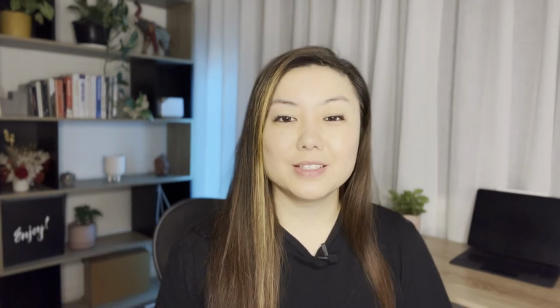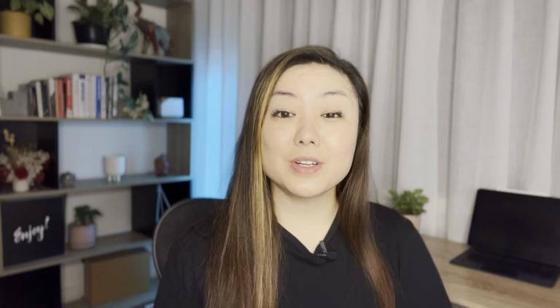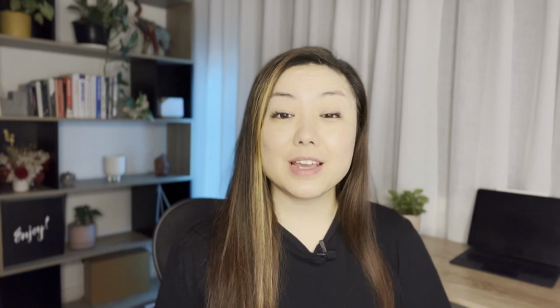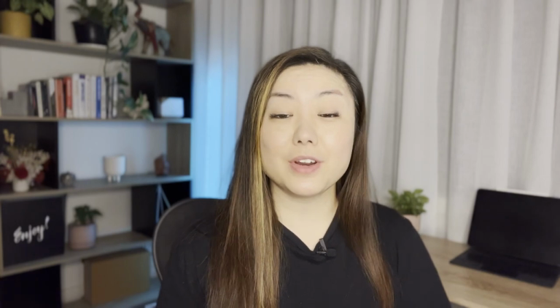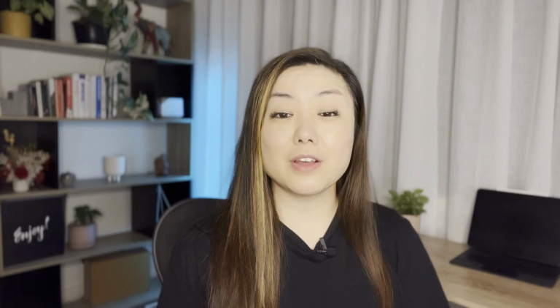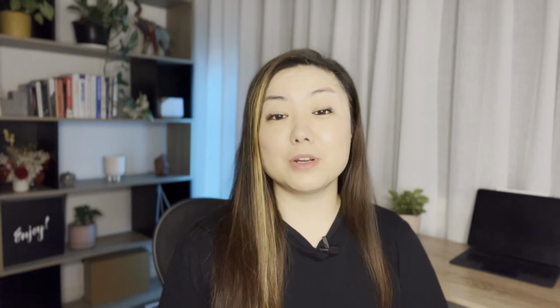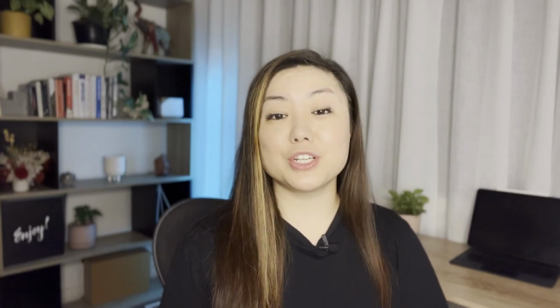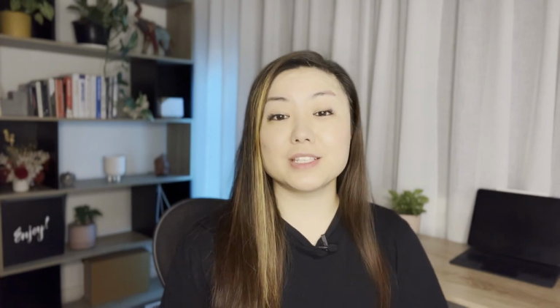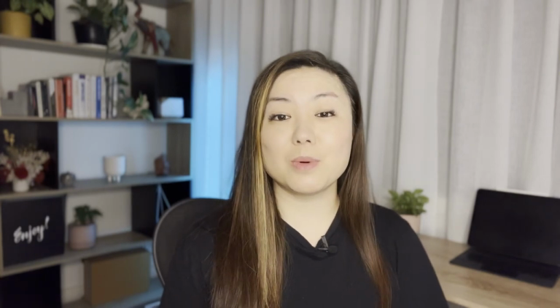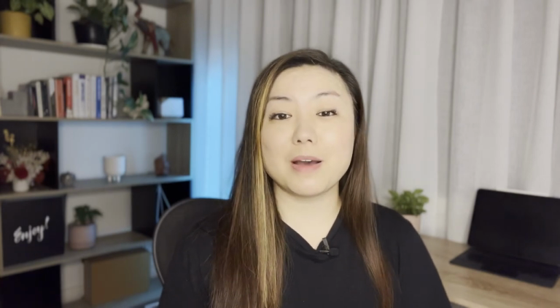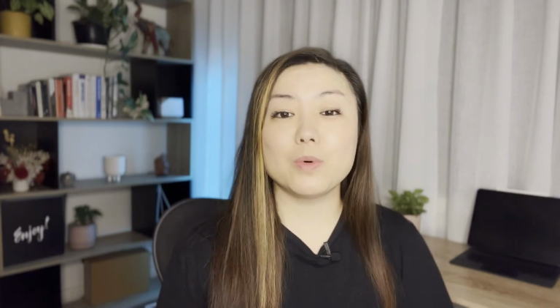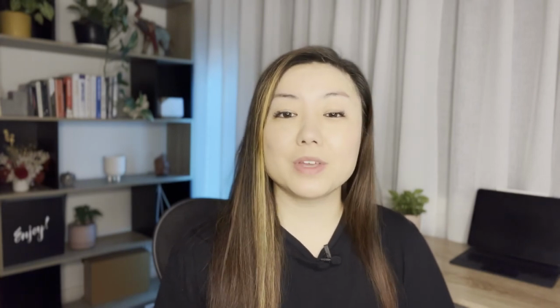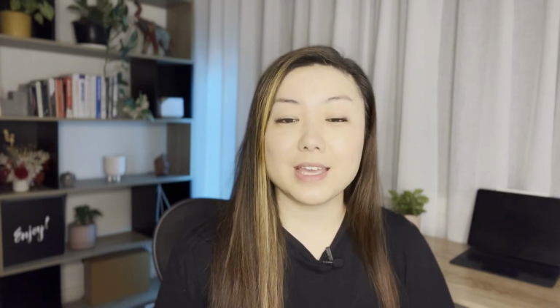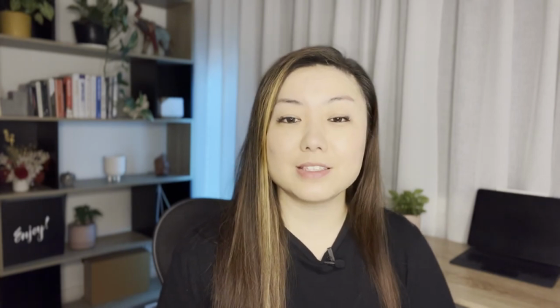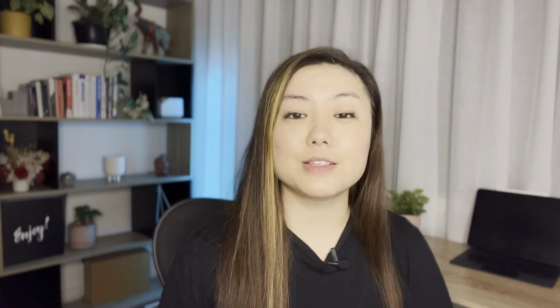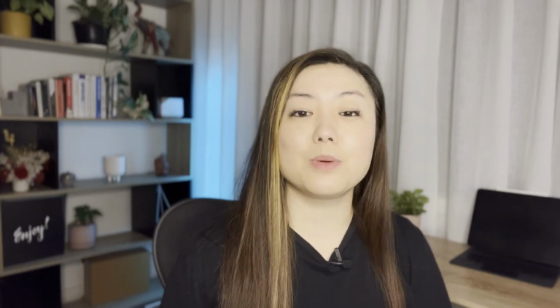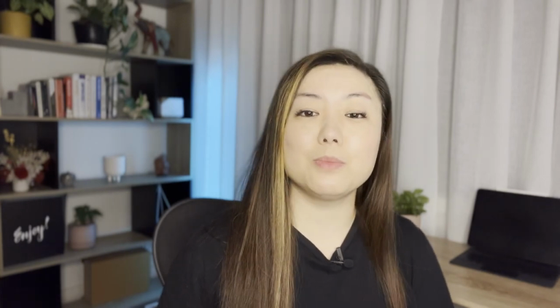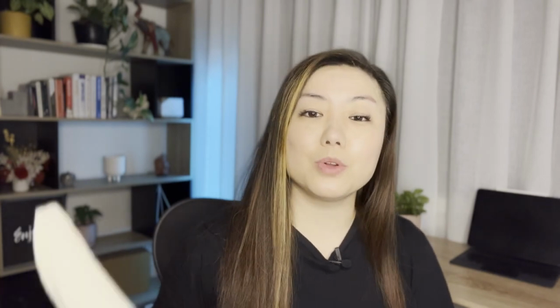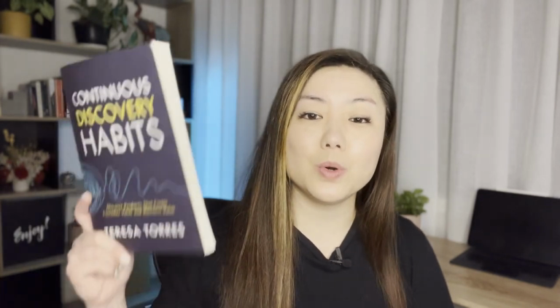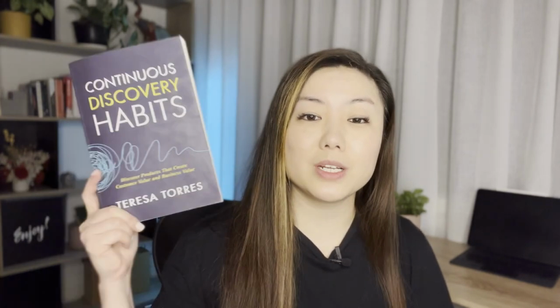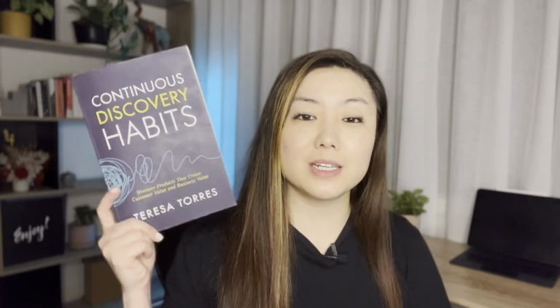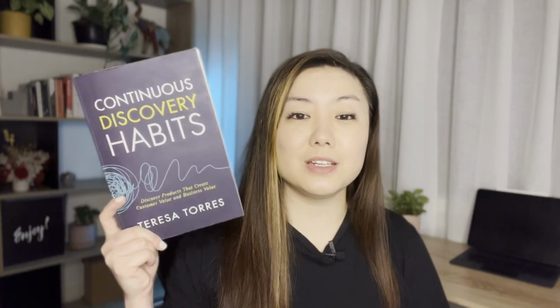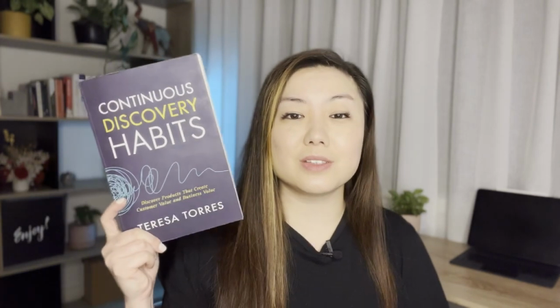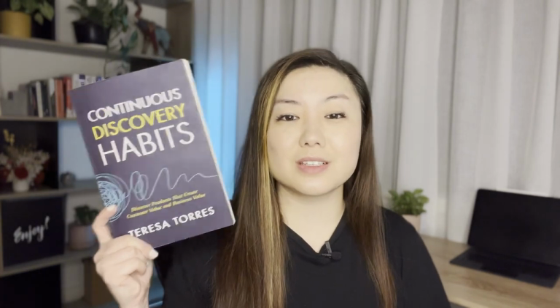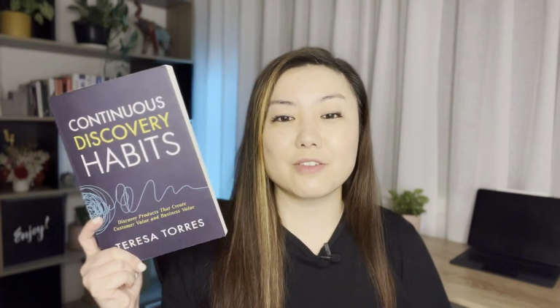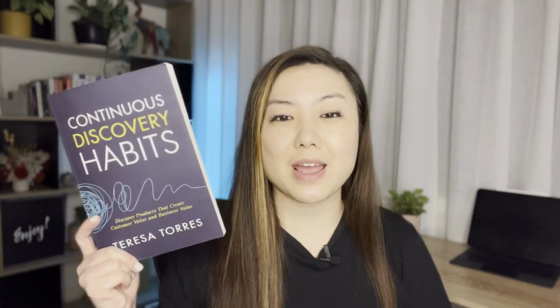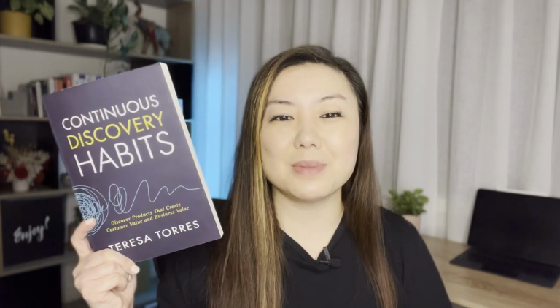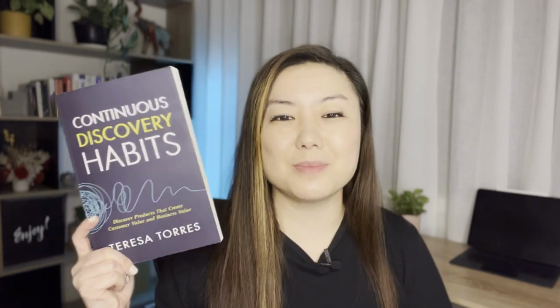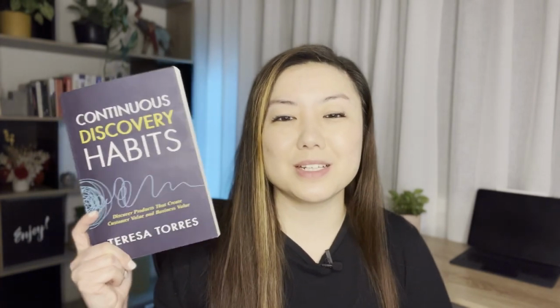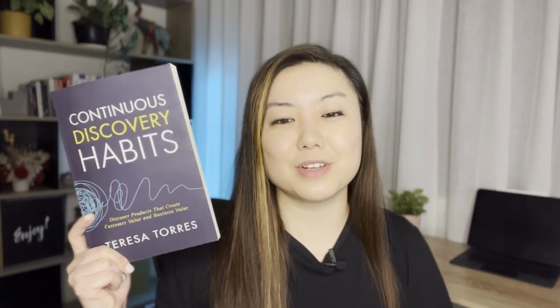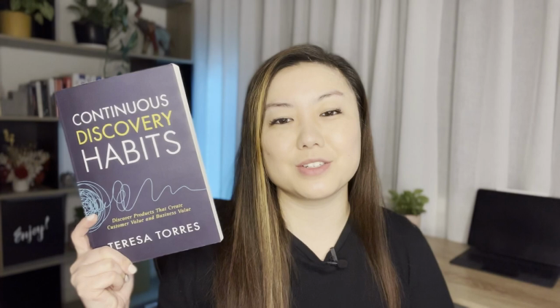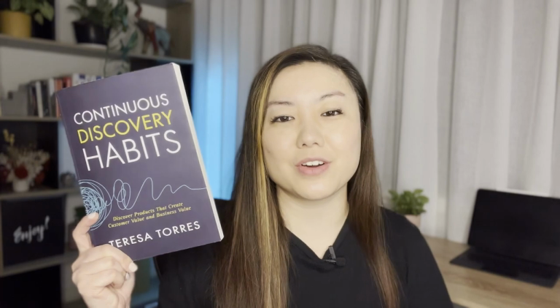In today's video, I'm going to share some of my four key insights from the book called Continuous Discovery Habits by Teresa Torres.